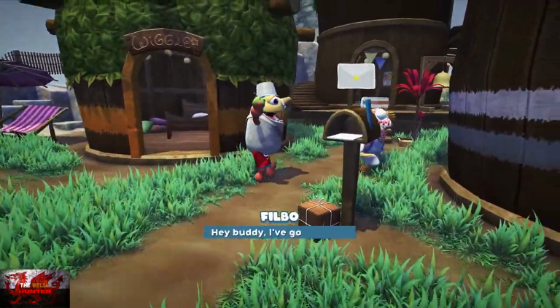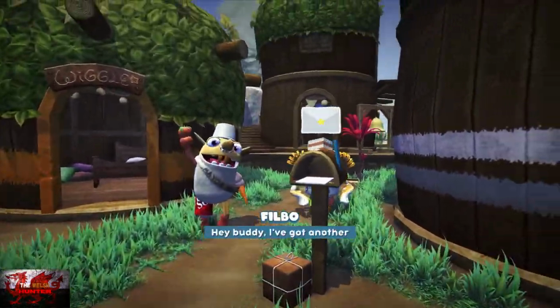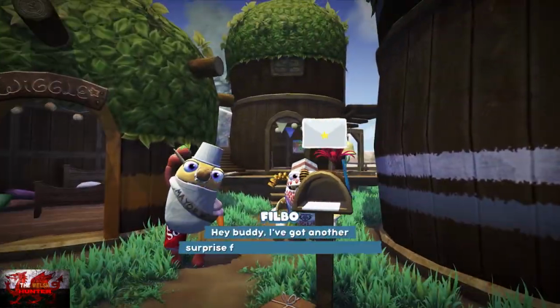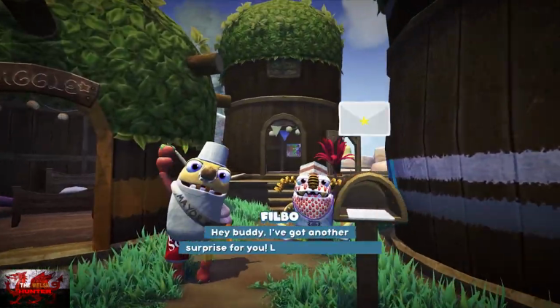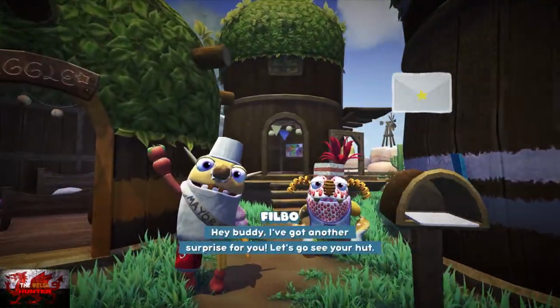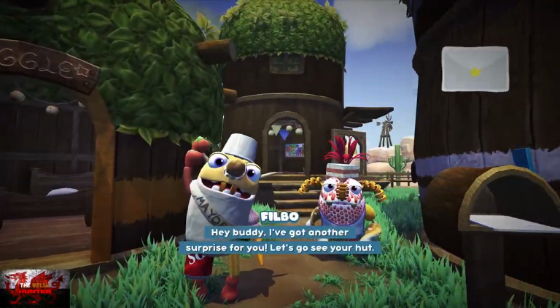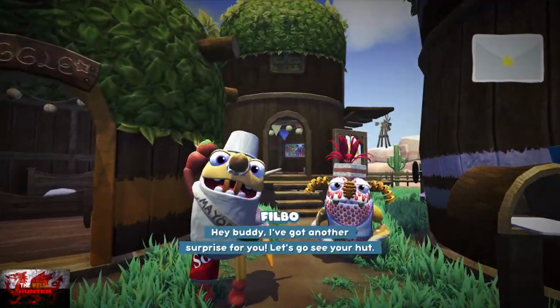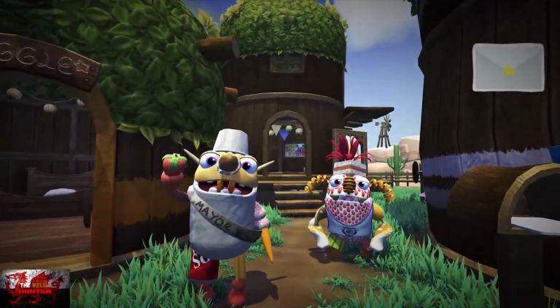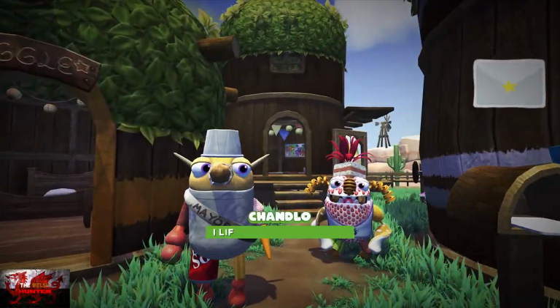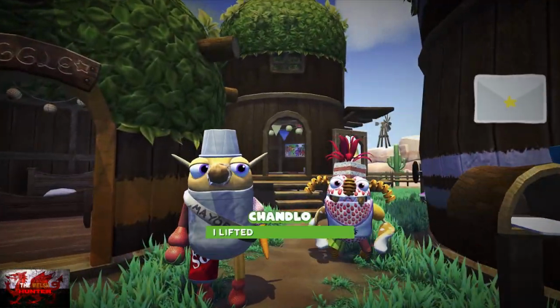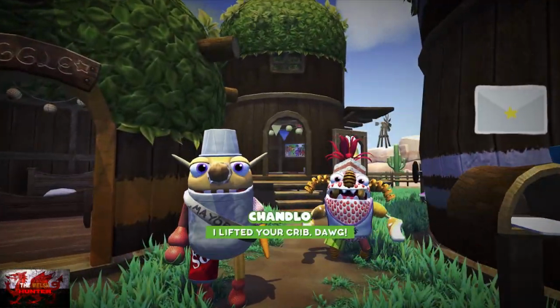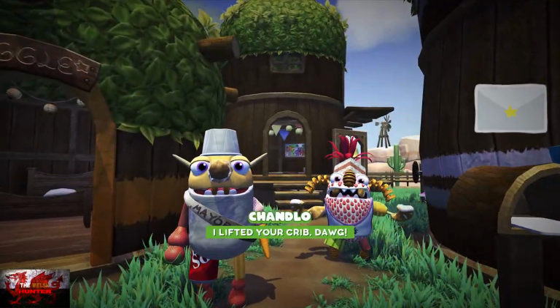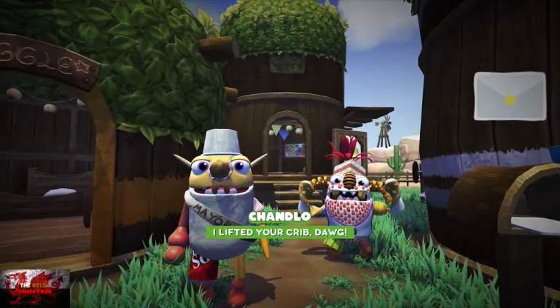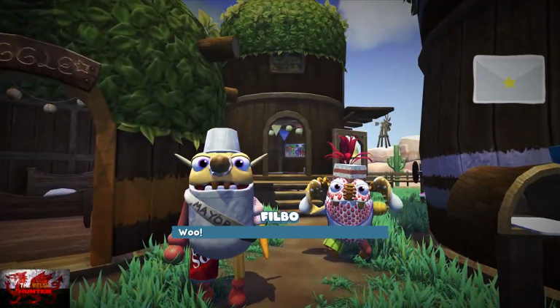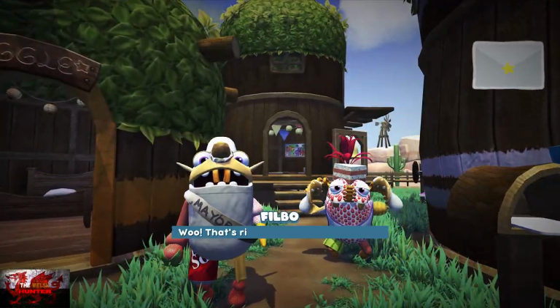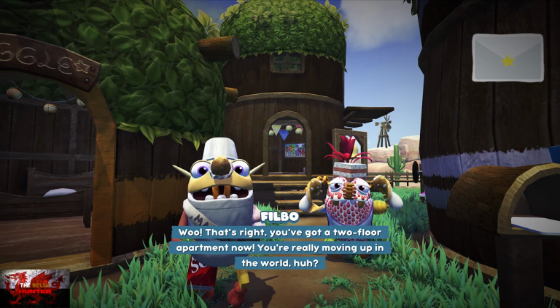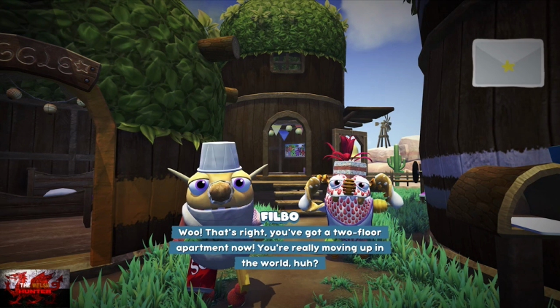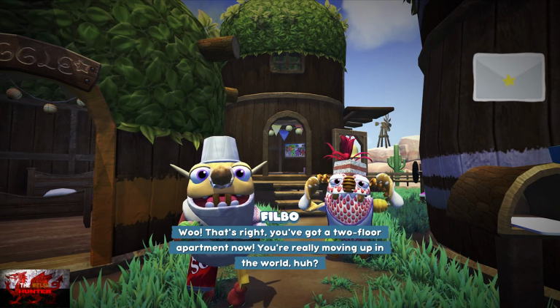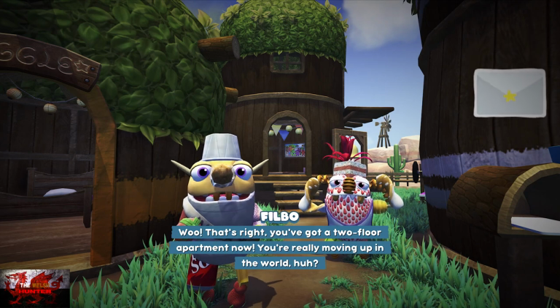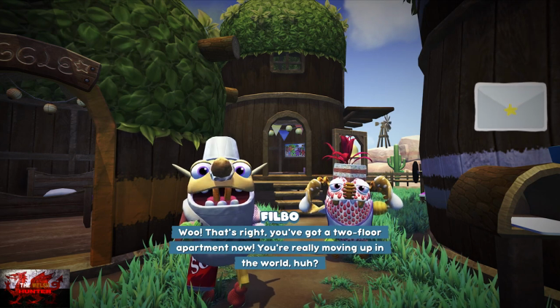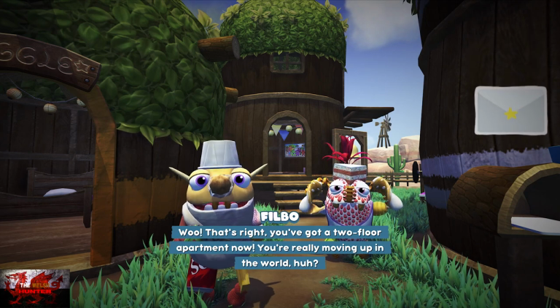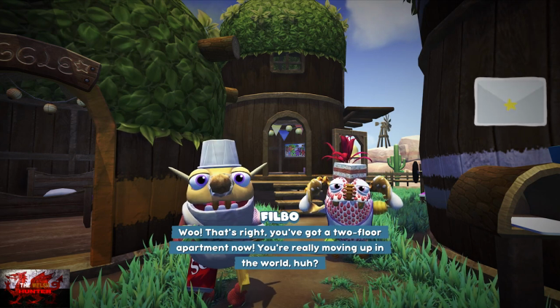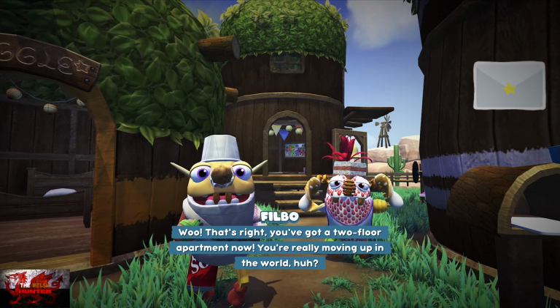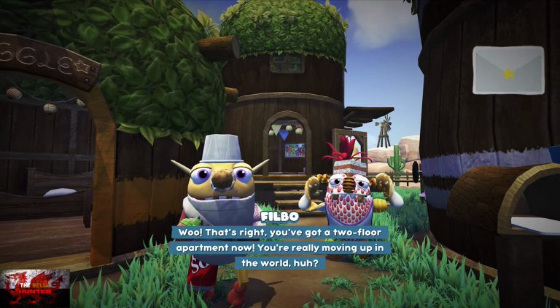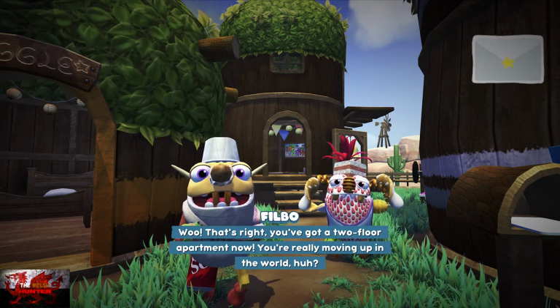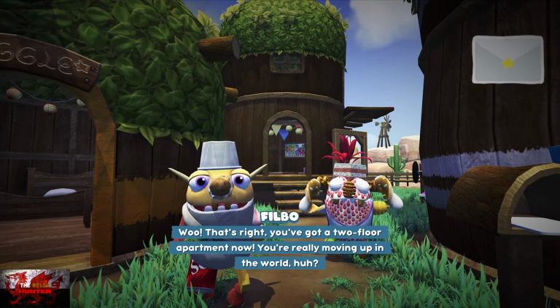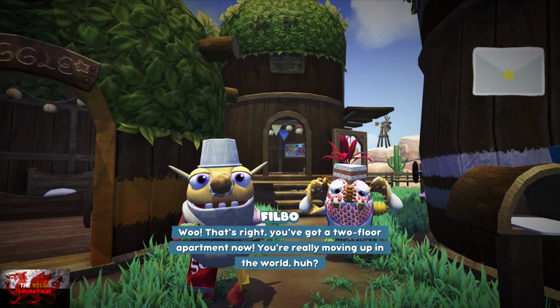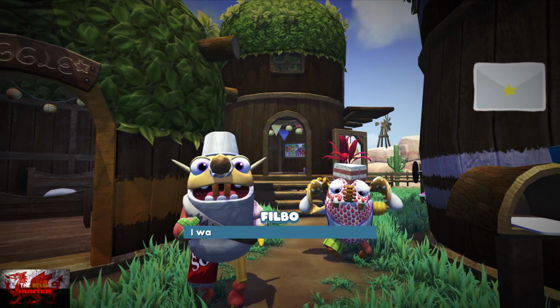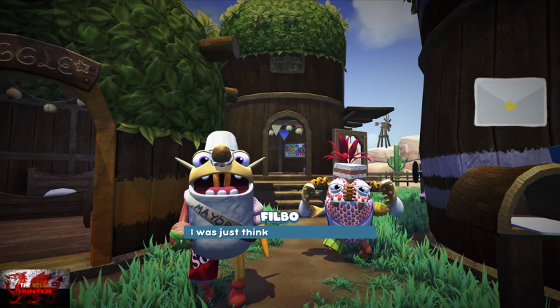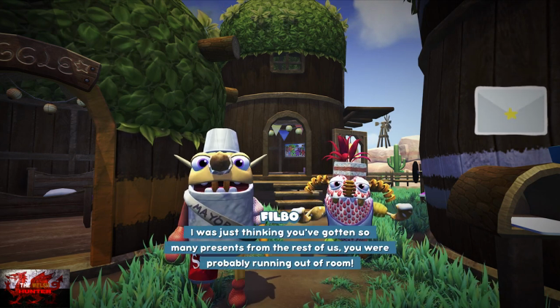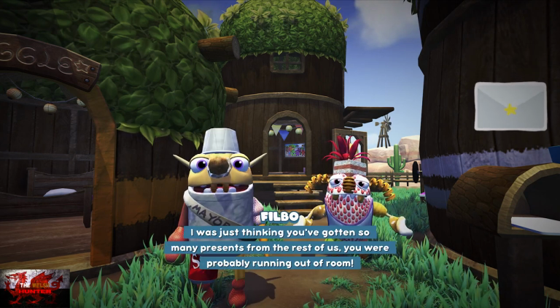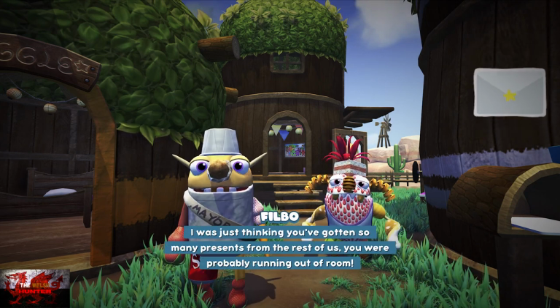So if you're wondering how you do it — just do 50 of these requests. Chandlo has put a second floor on our house, so we don't need to do any more mailbox missions.